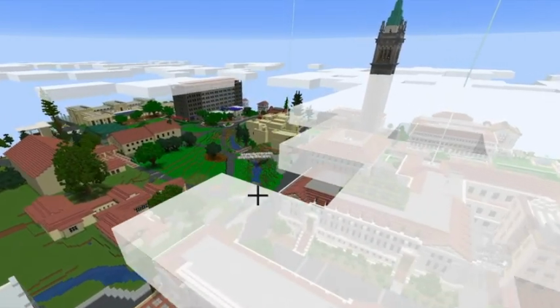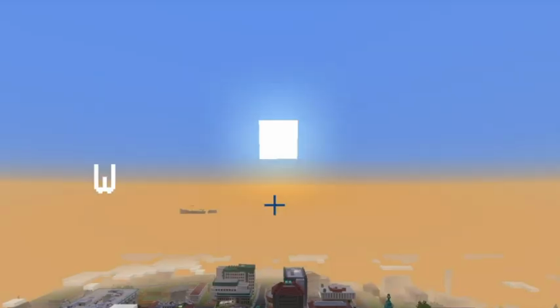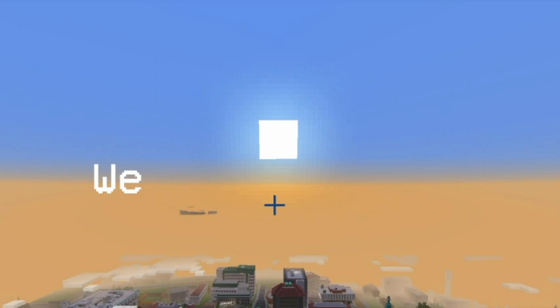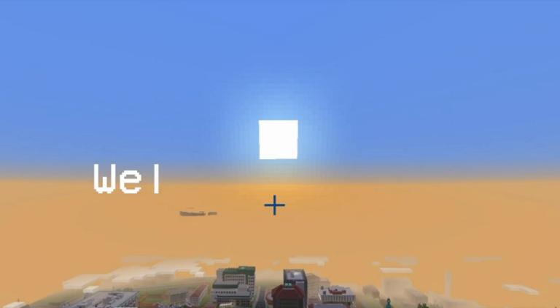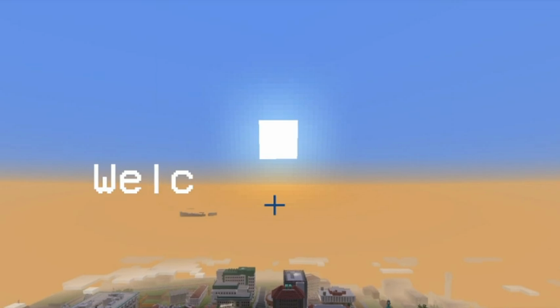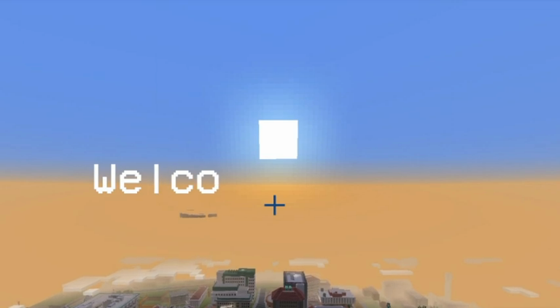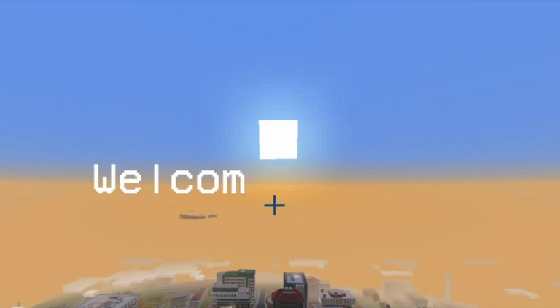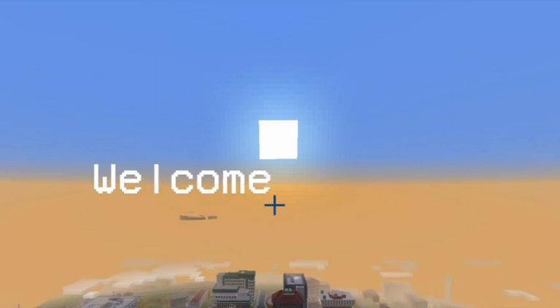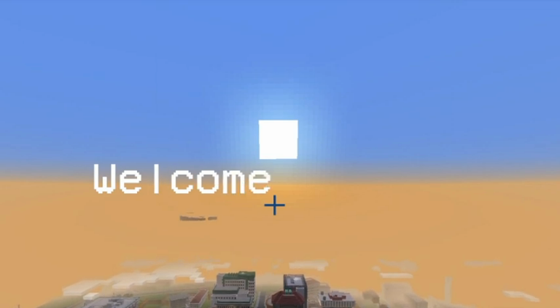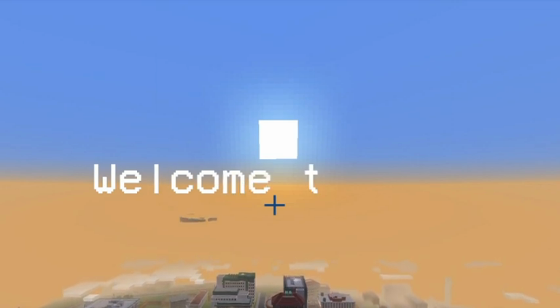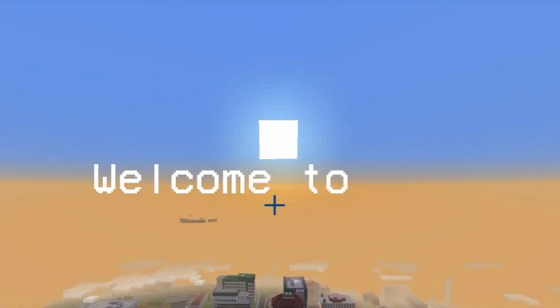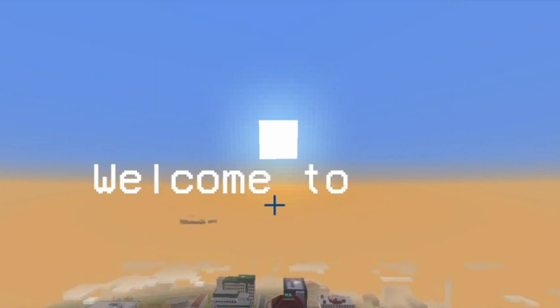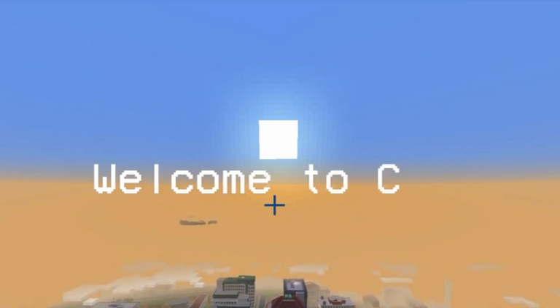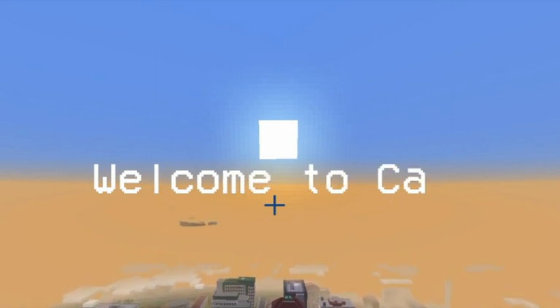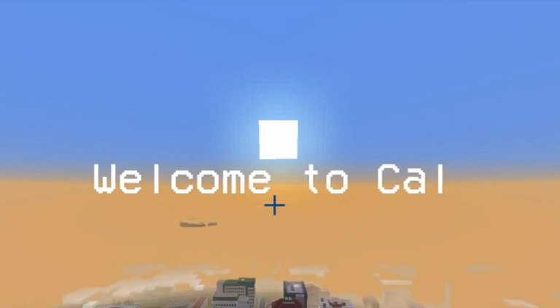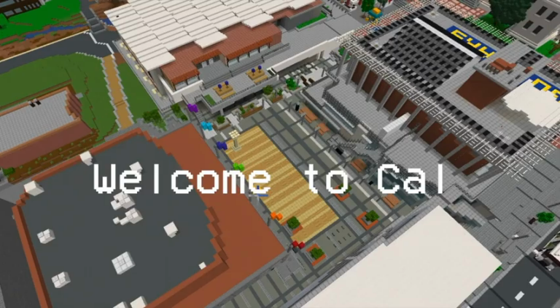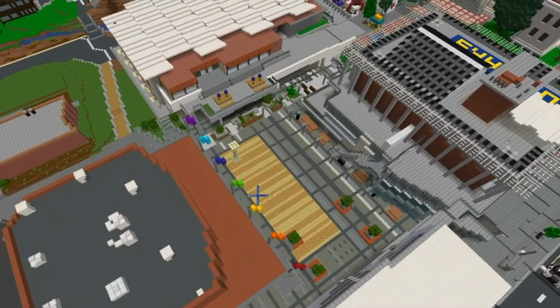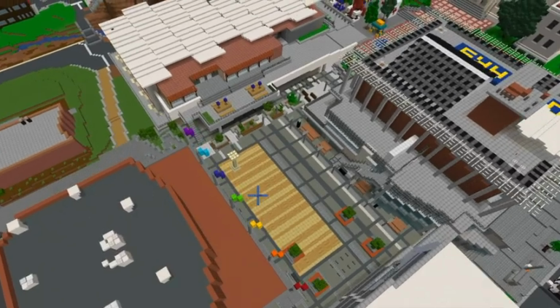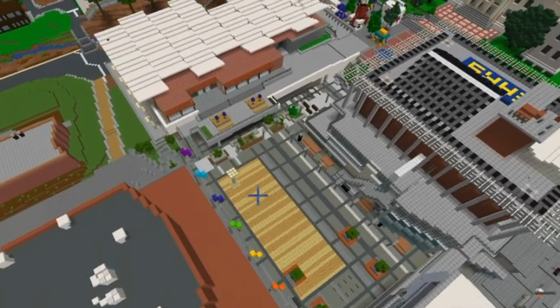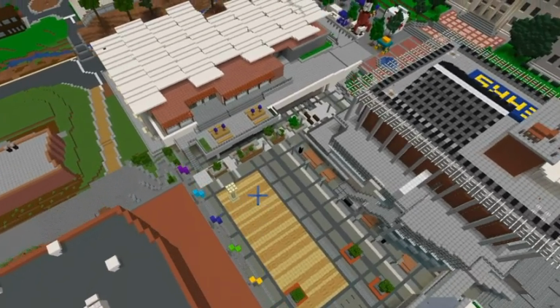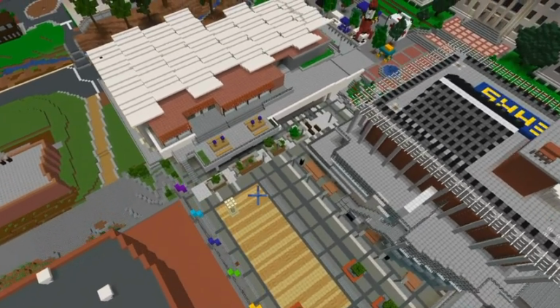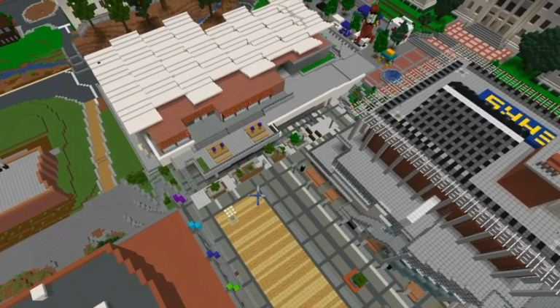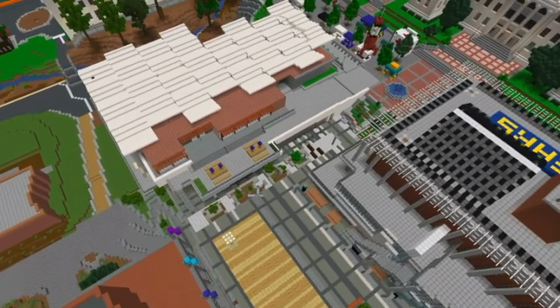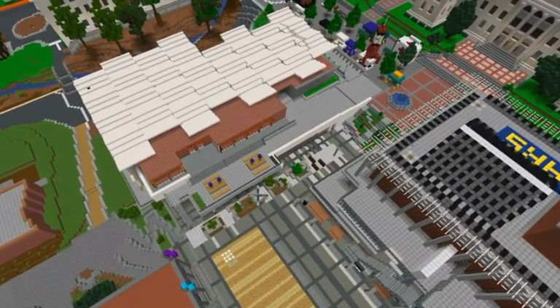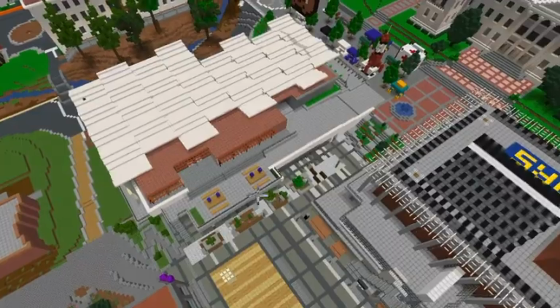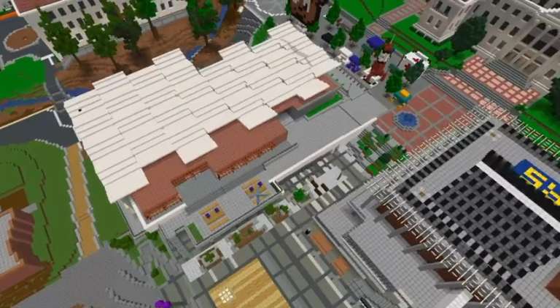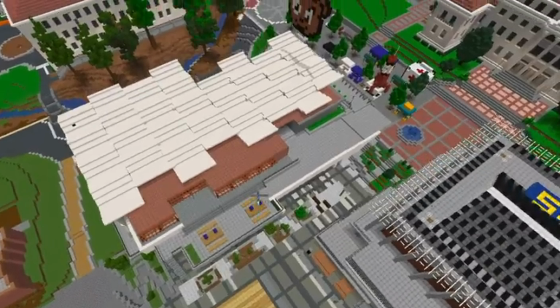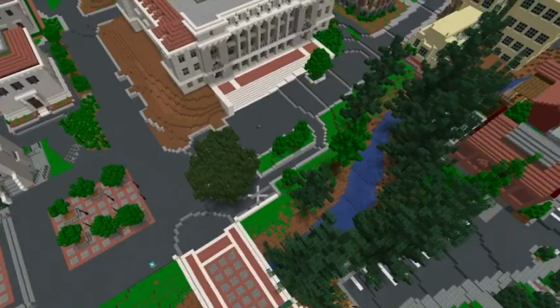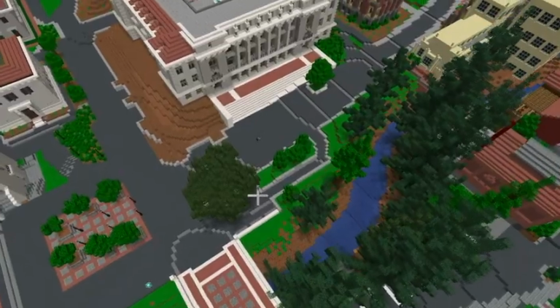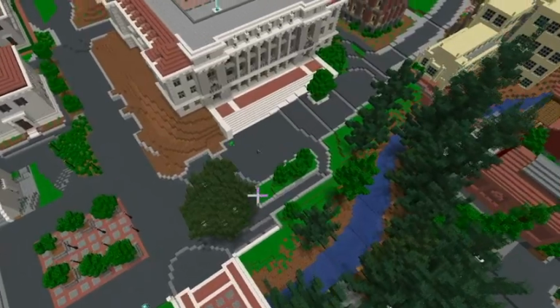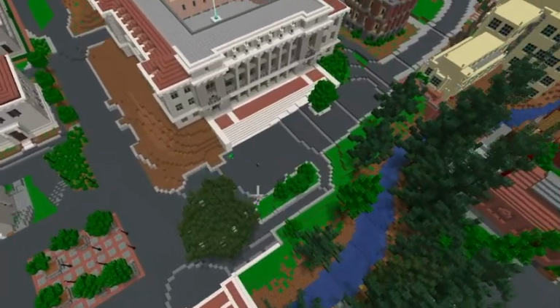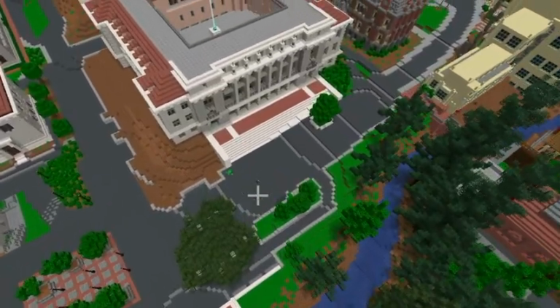Welcome to Cal, the number one Minecraft University. My name is John and I'll be giving you guys a campus tour of UC Blockly.